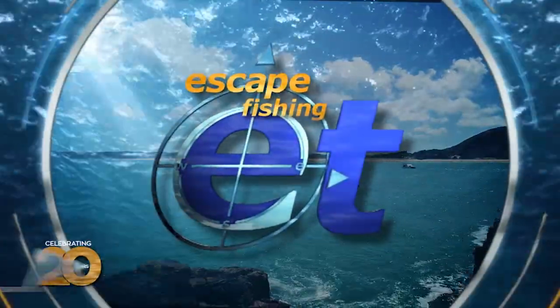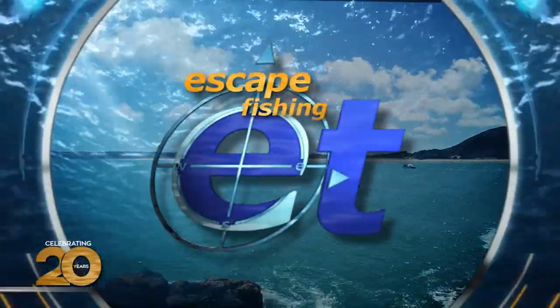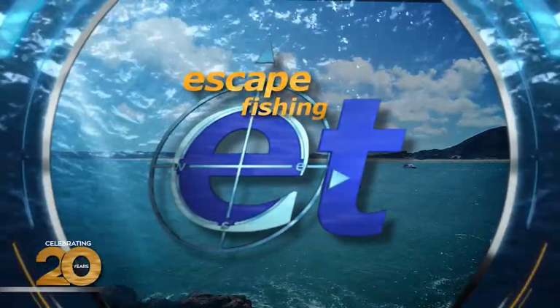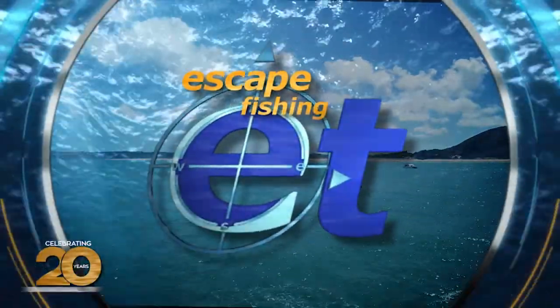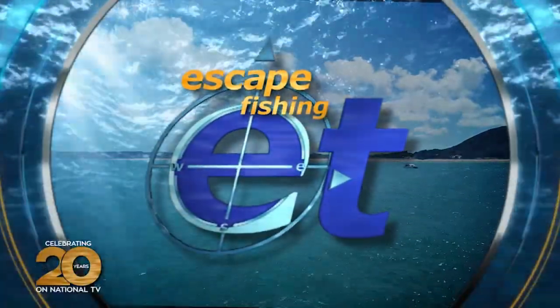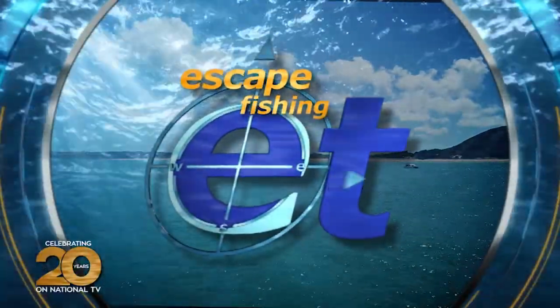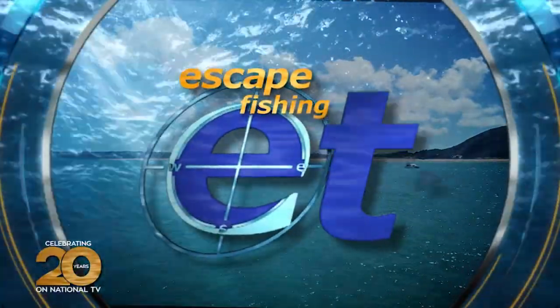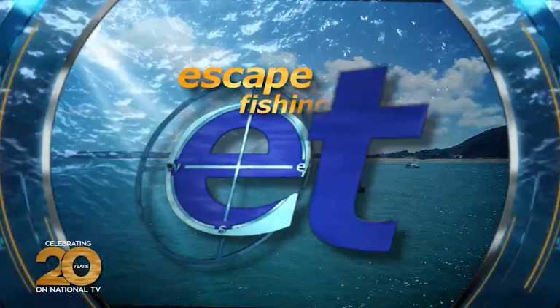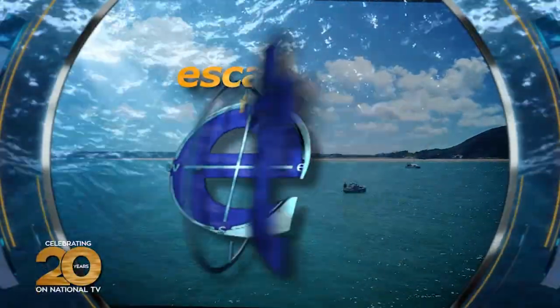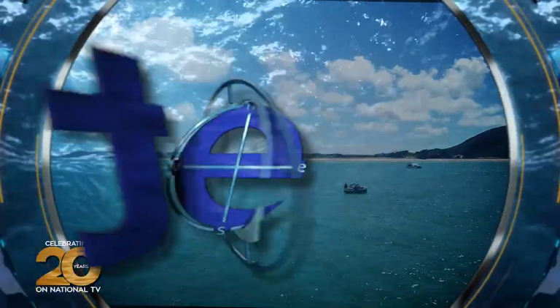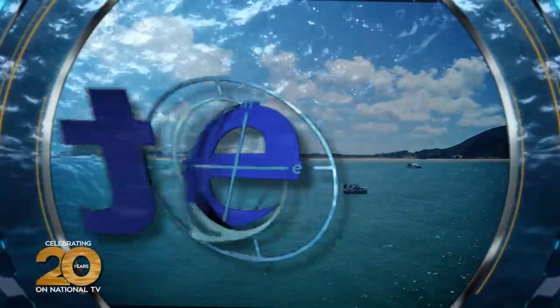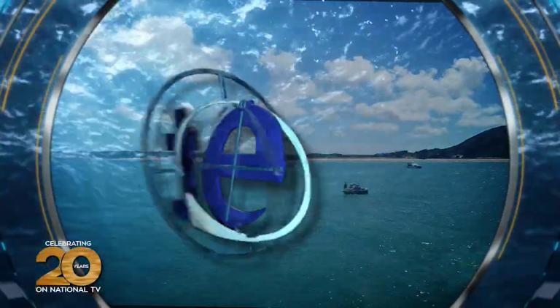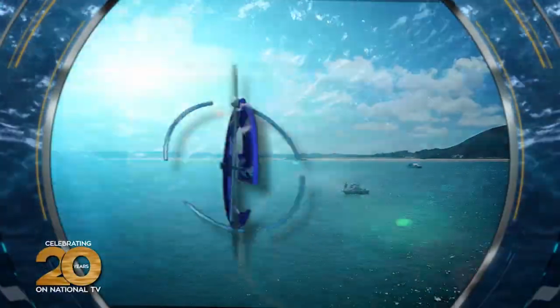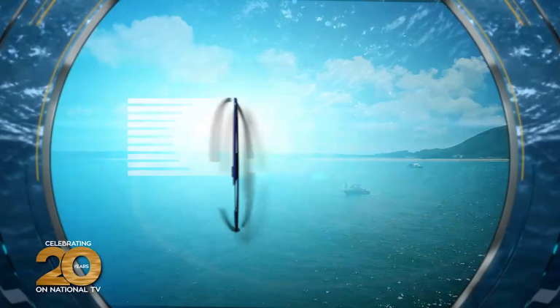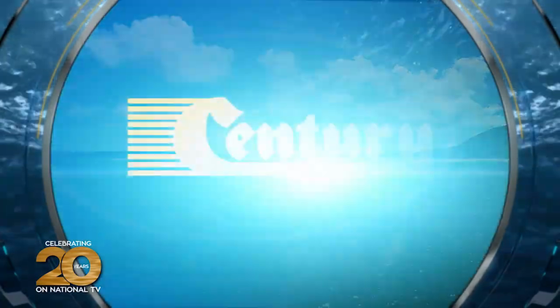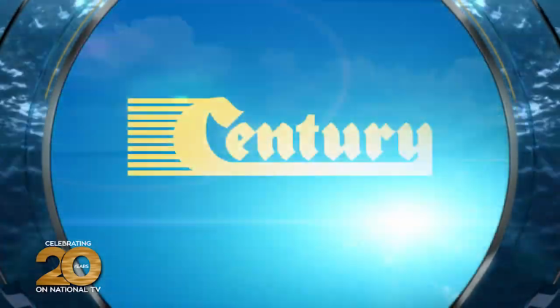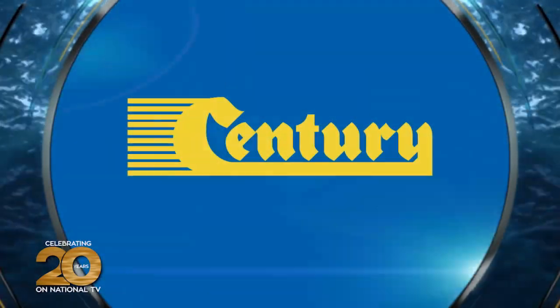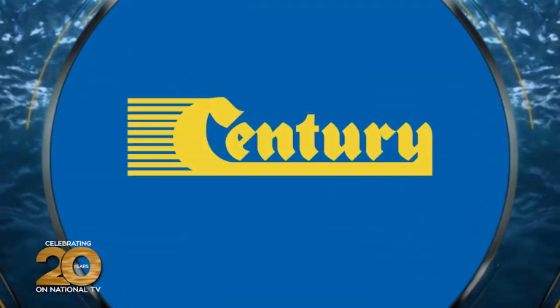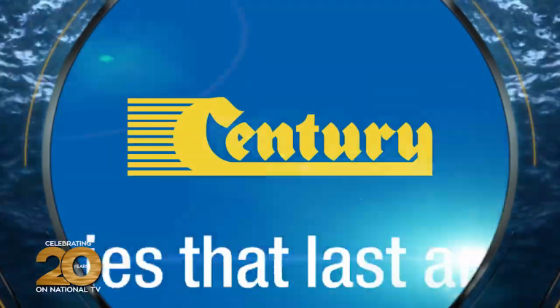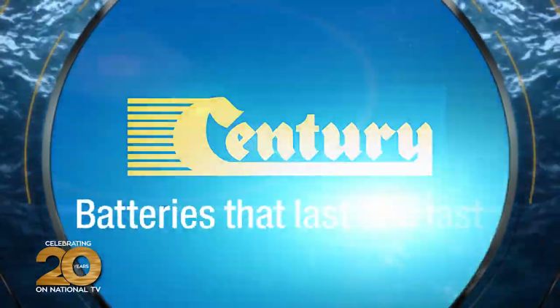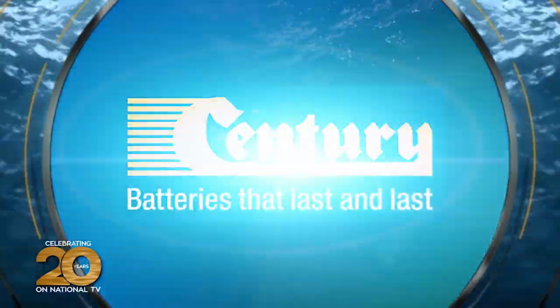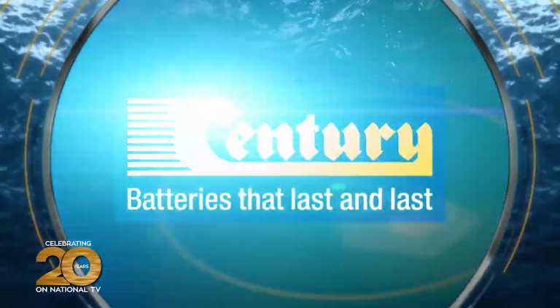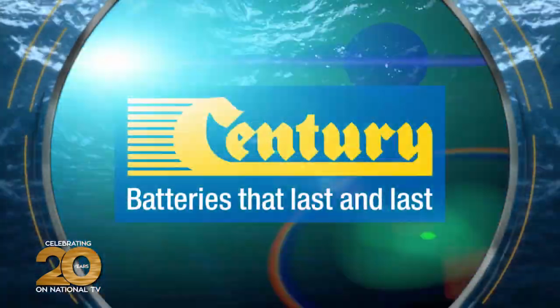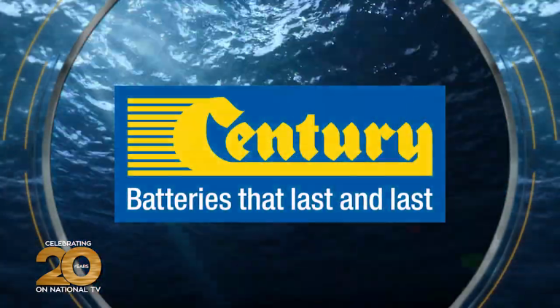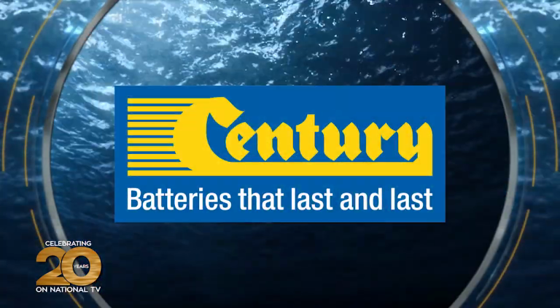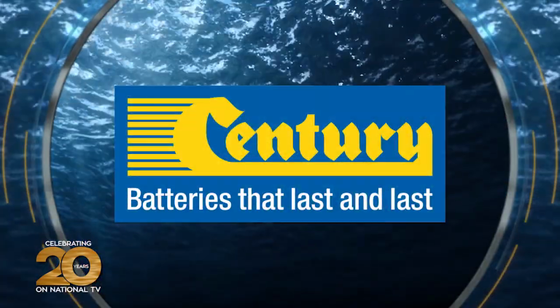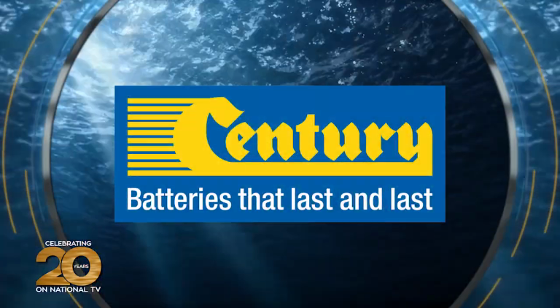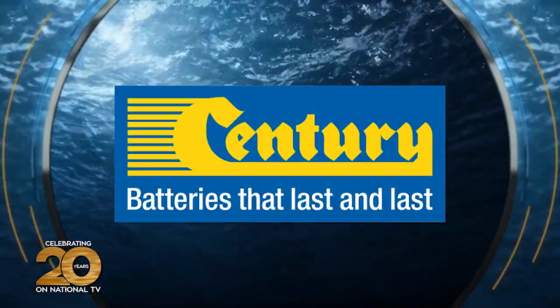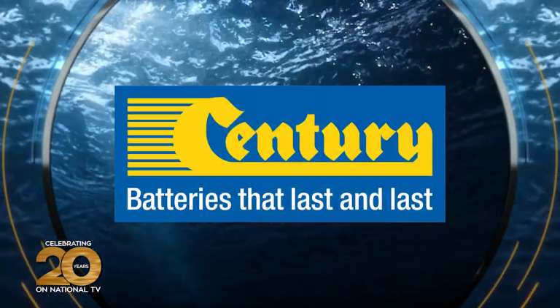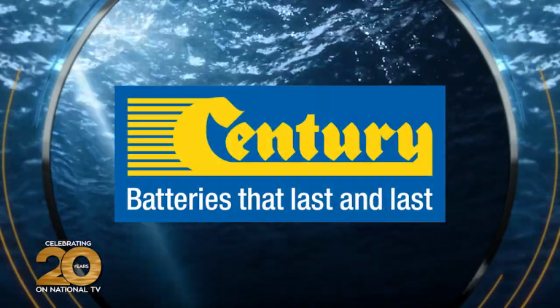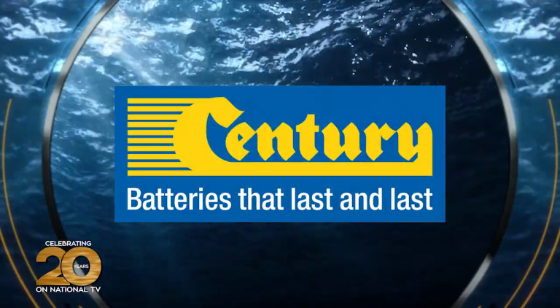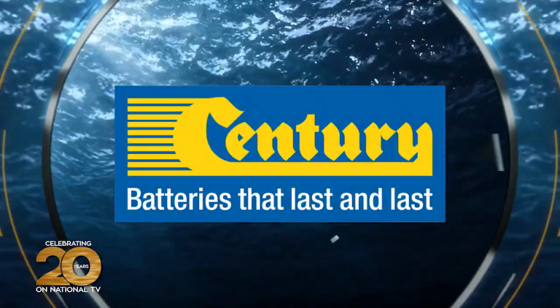This episode is brought to you by Century Batteries — batteries that last and last.